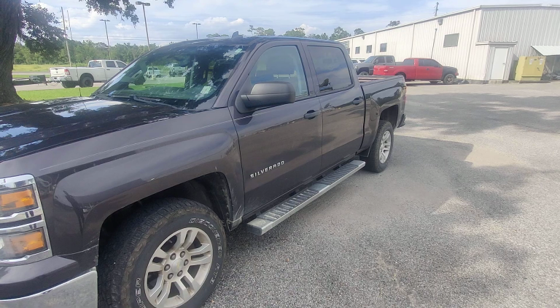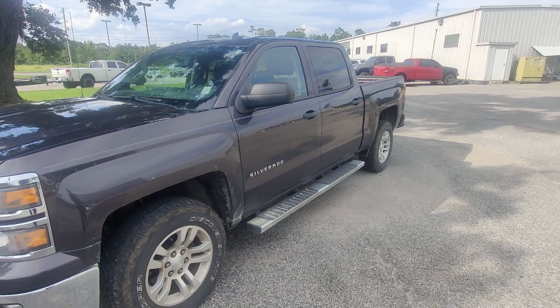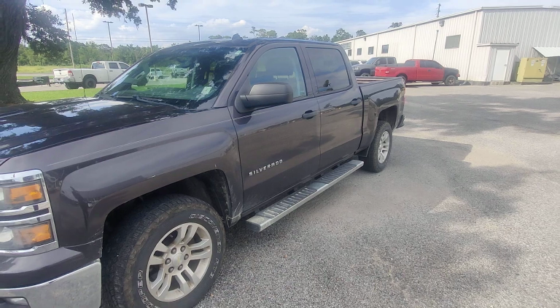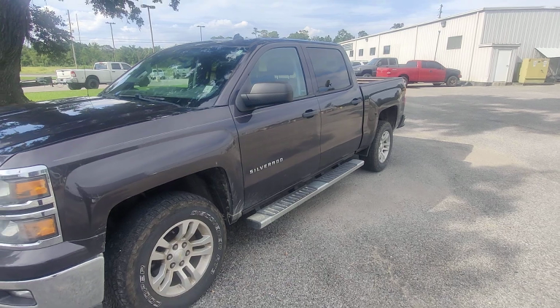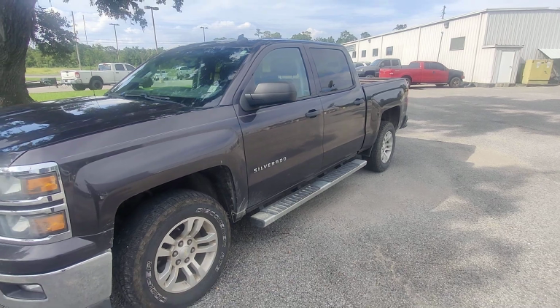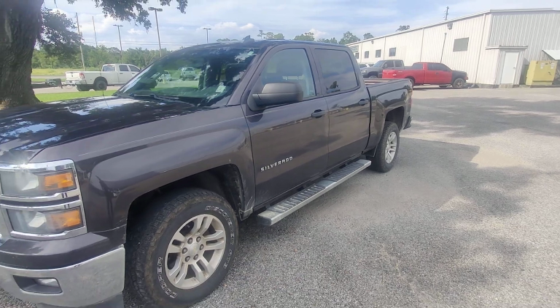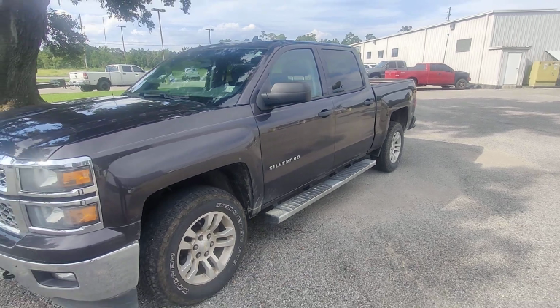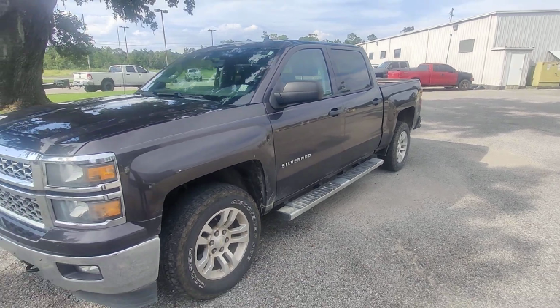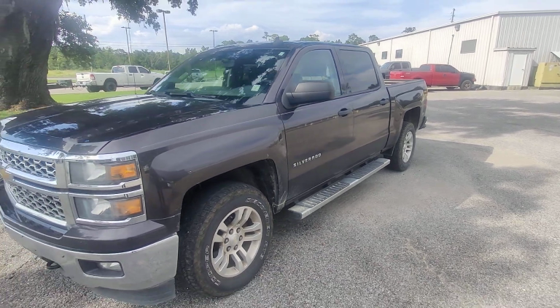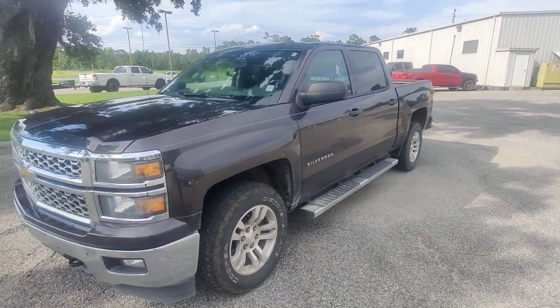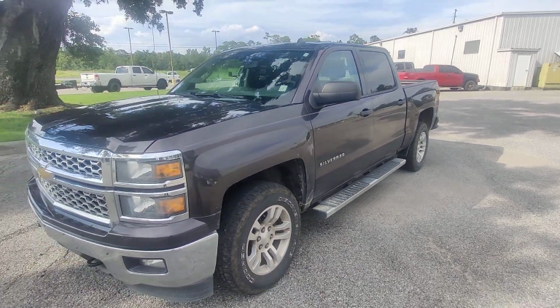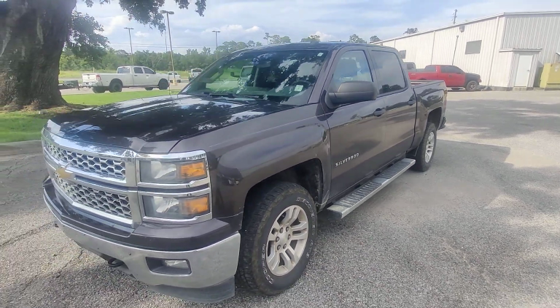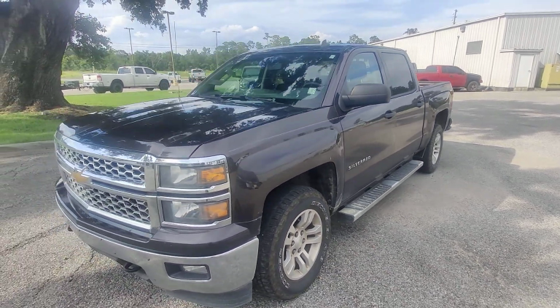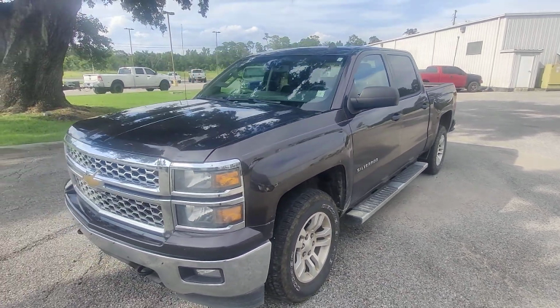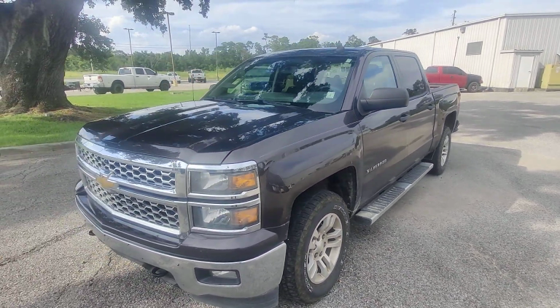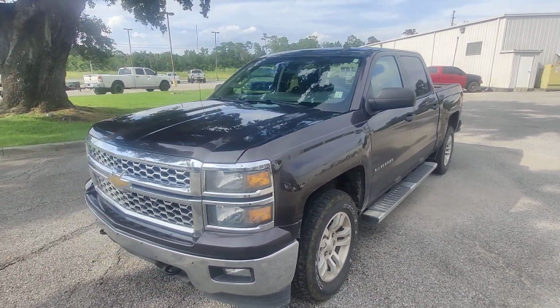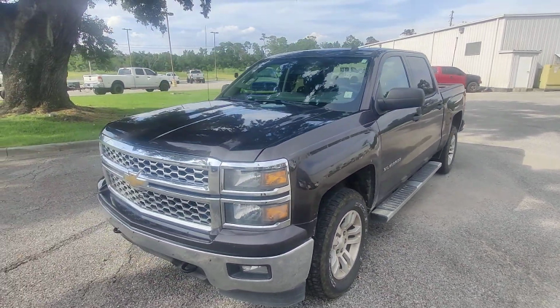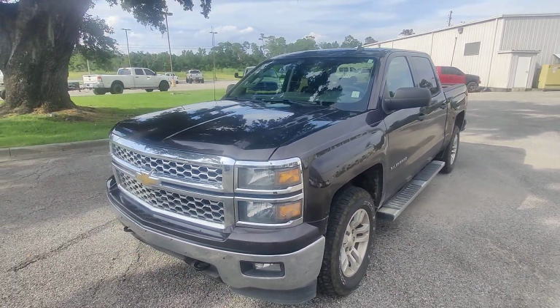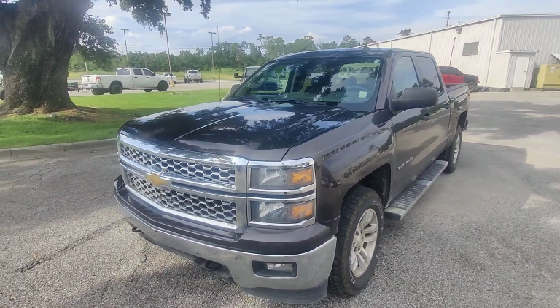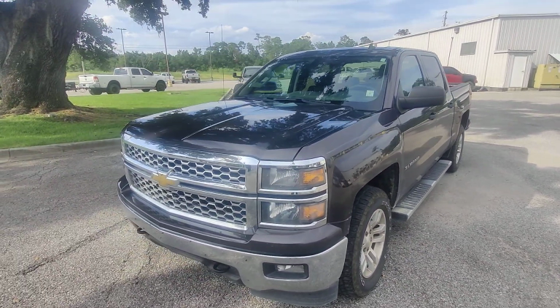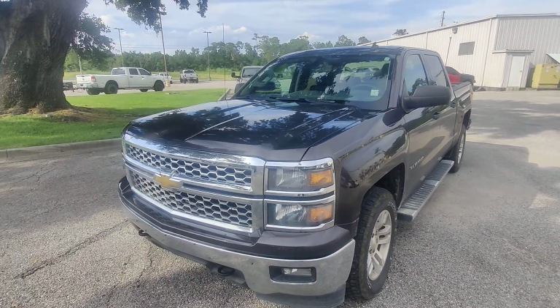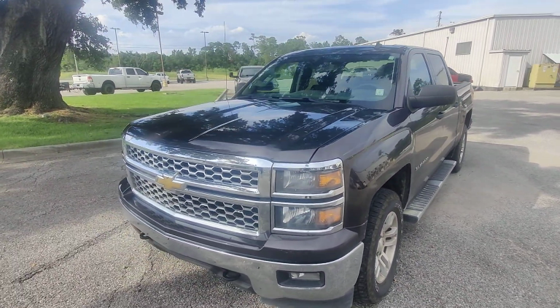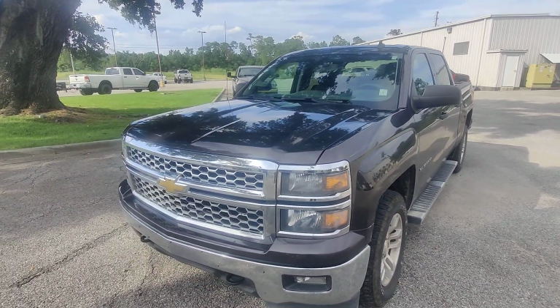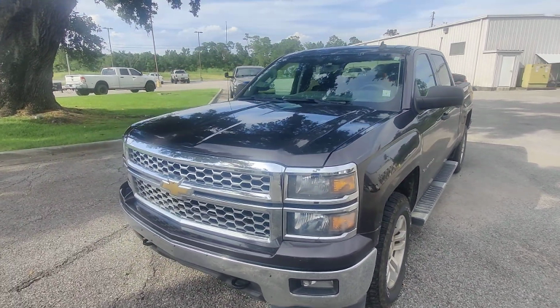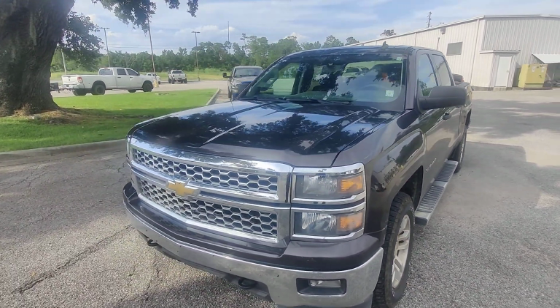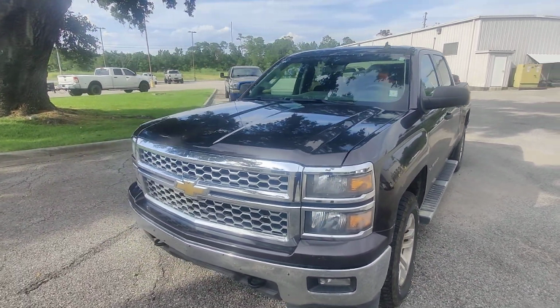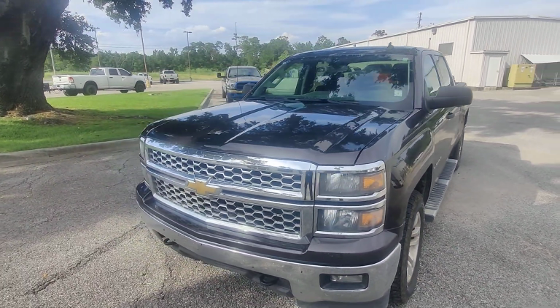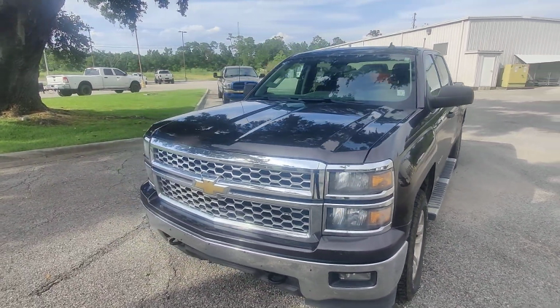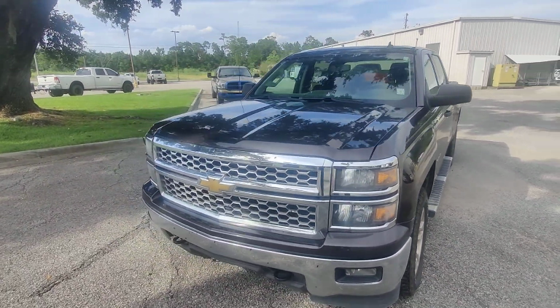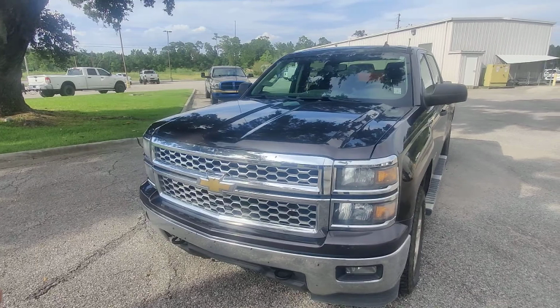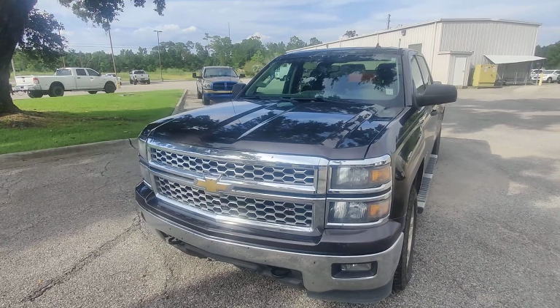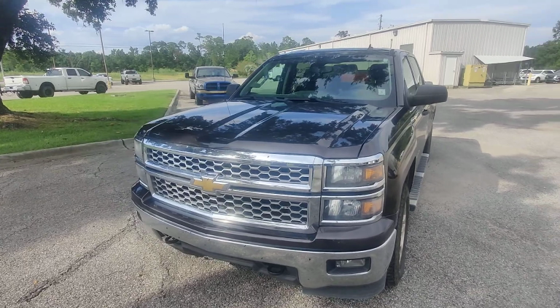What's going on, Corey, man? It's Kai here, Gulf Auto Direct in Waveland, Mississippi. Check it out.